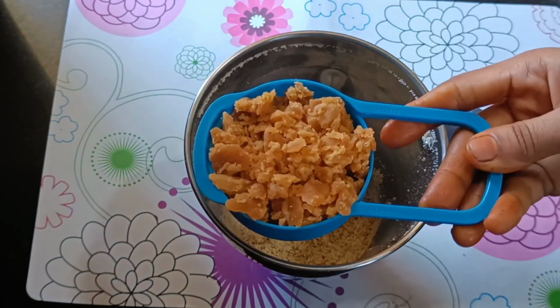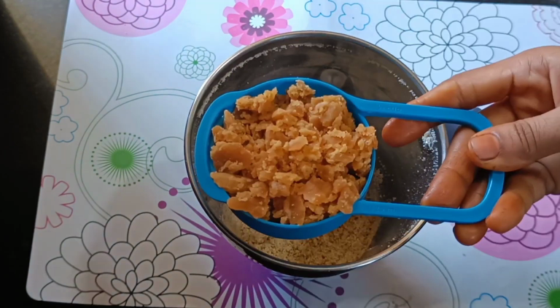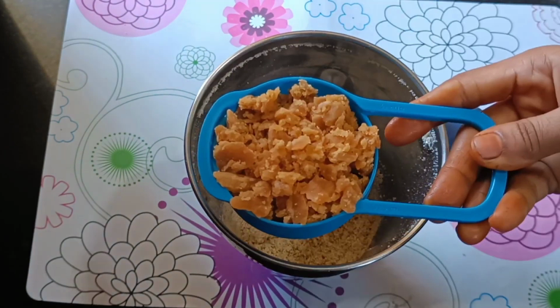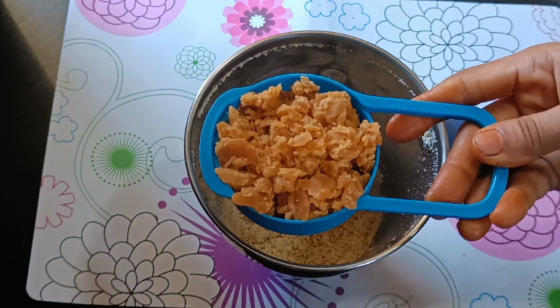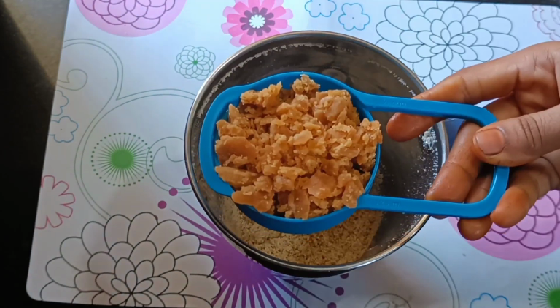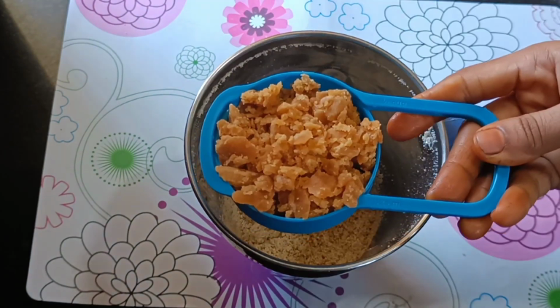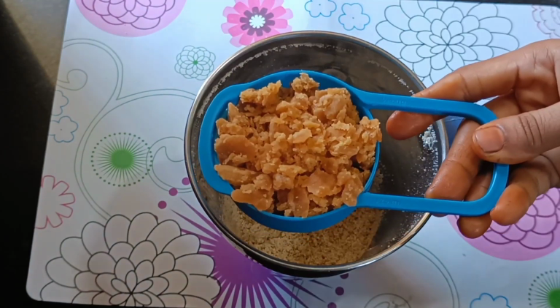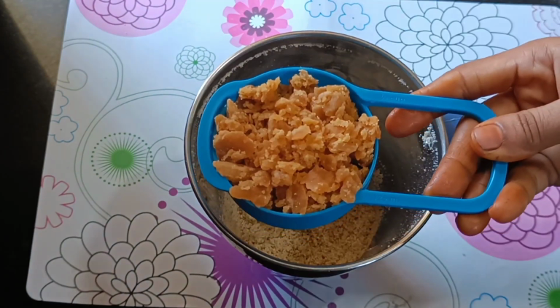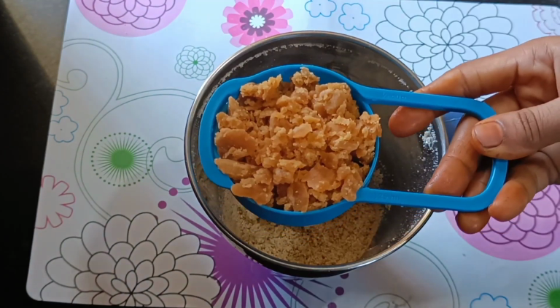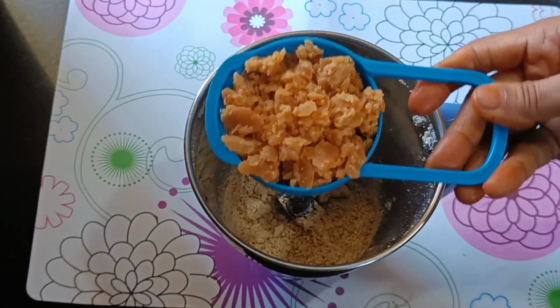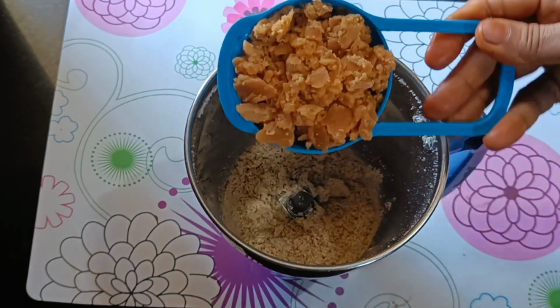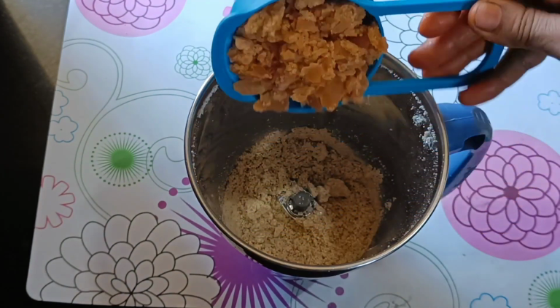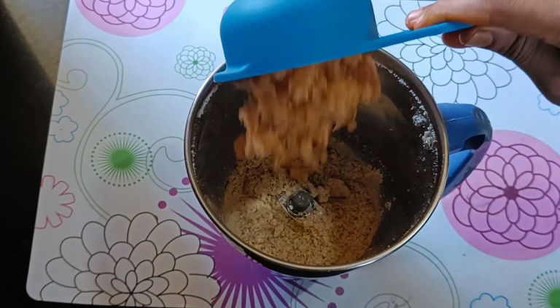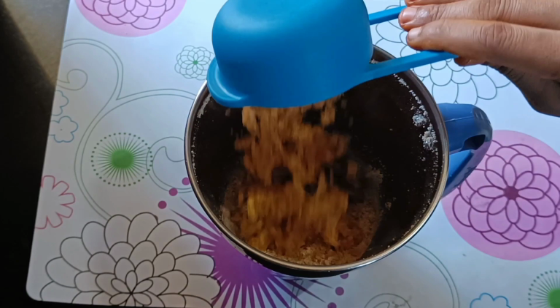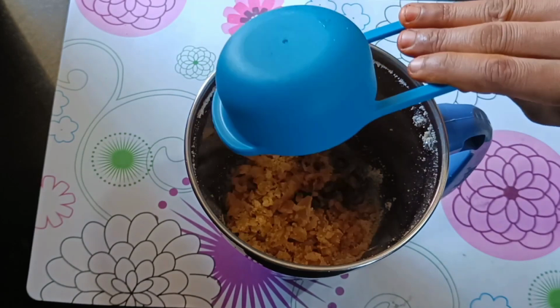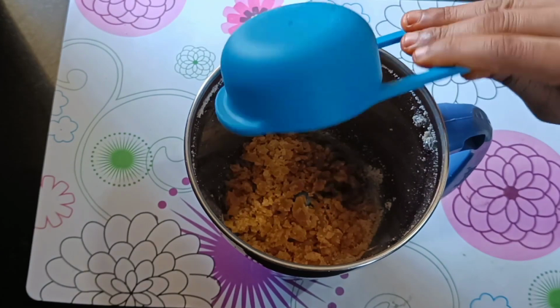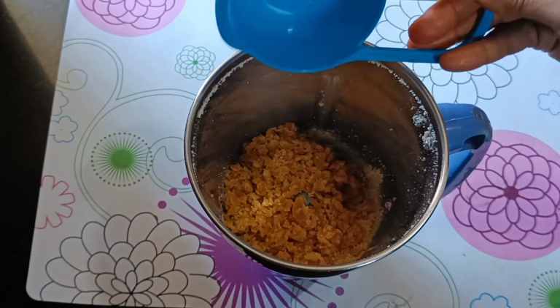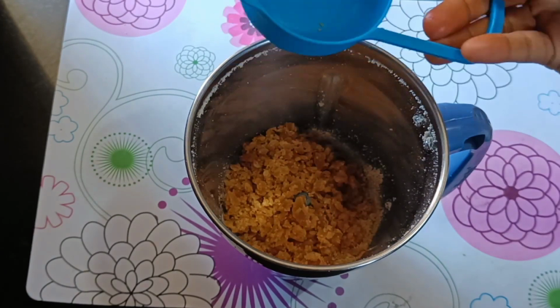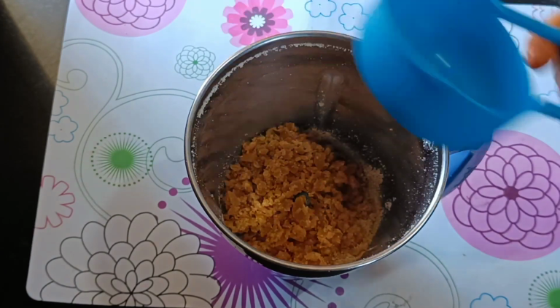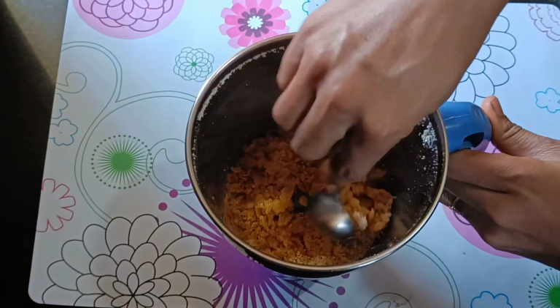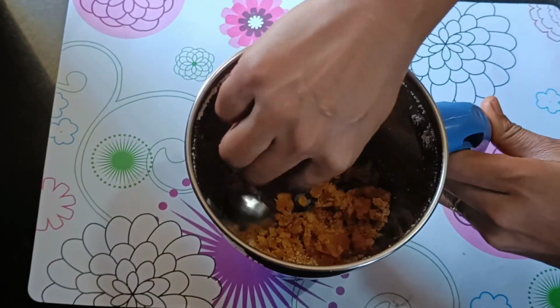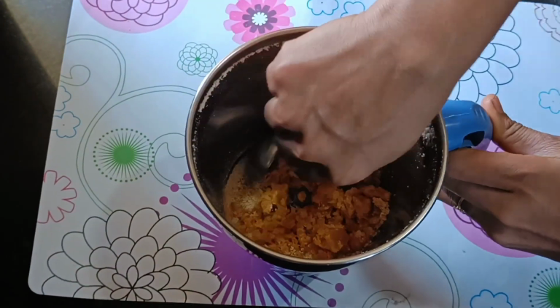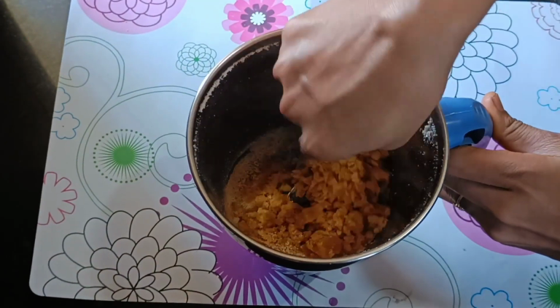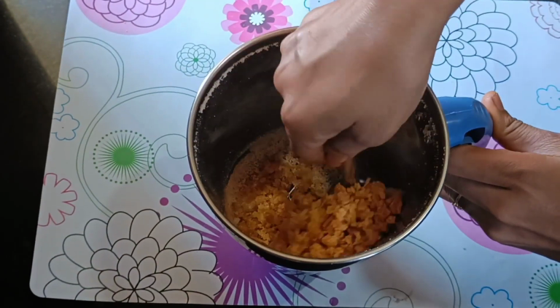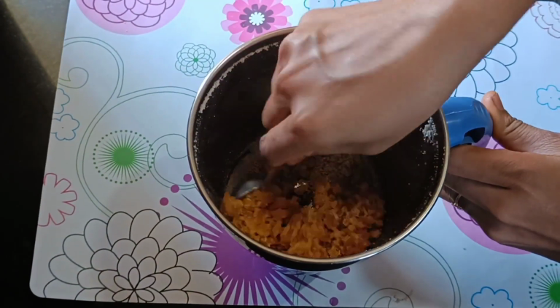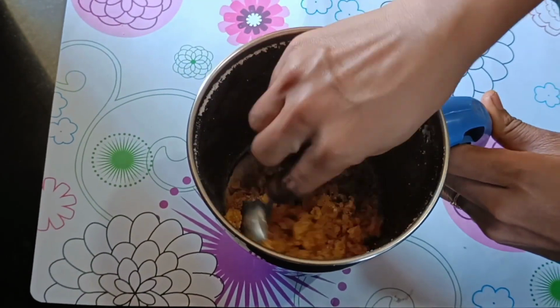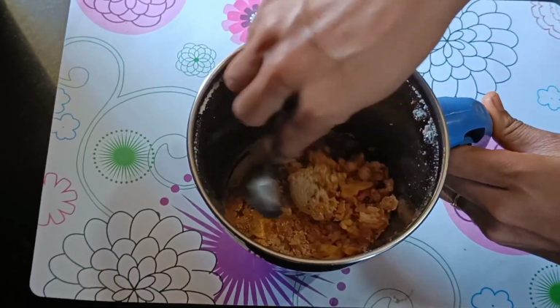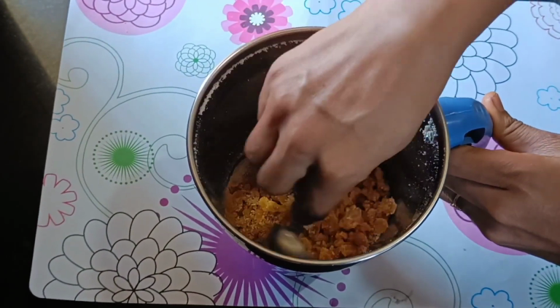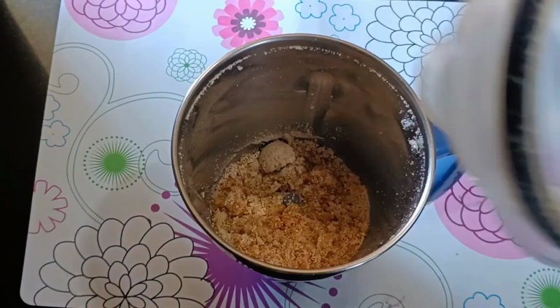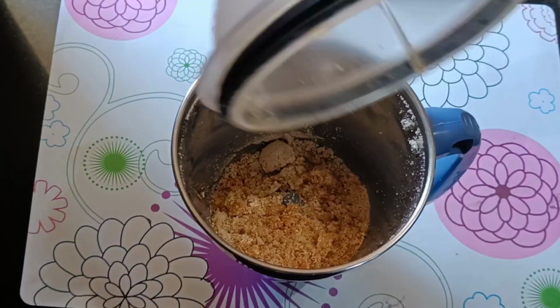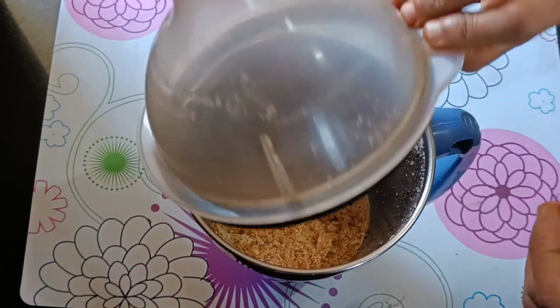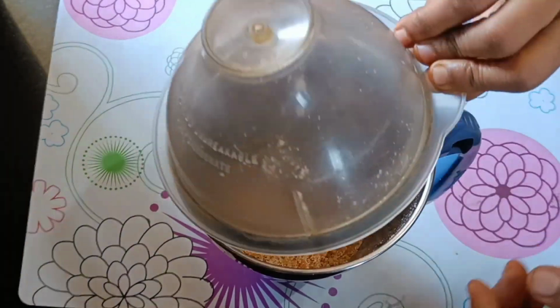Then we will also add the milk. So we will mix half a cup. You will add some sugar. We'll go over half a cup.